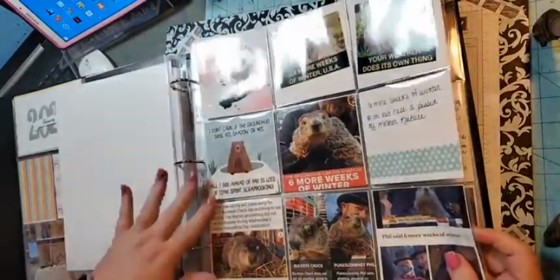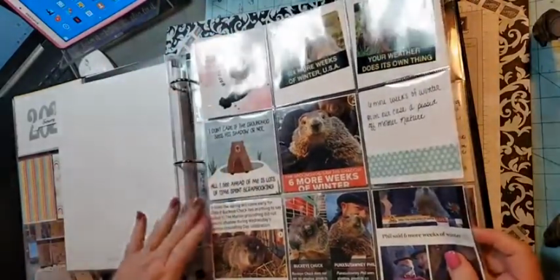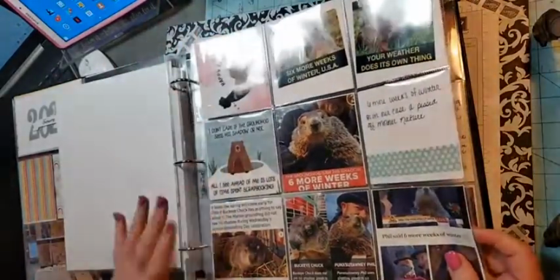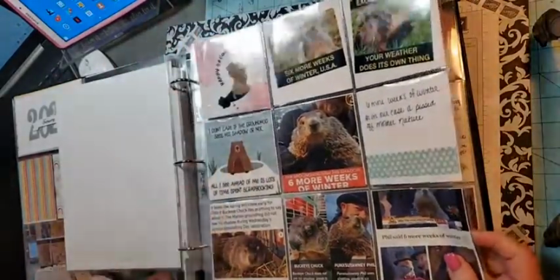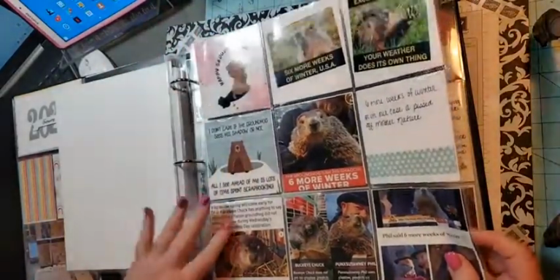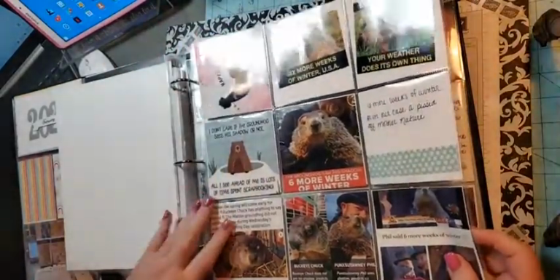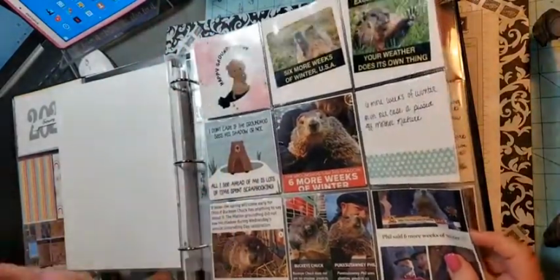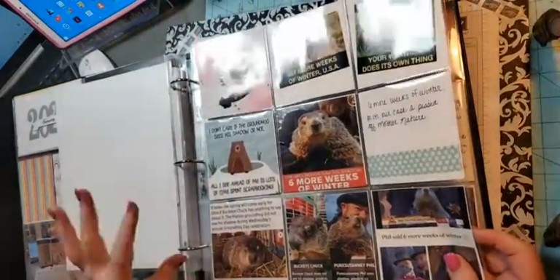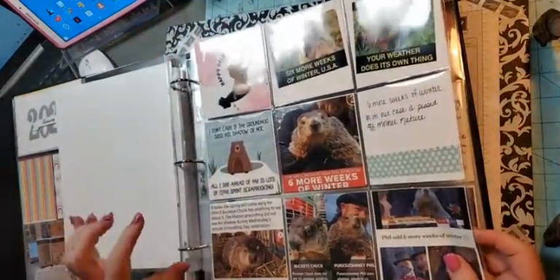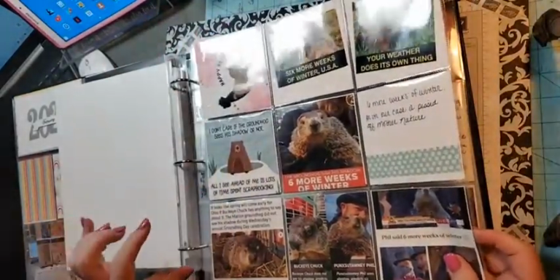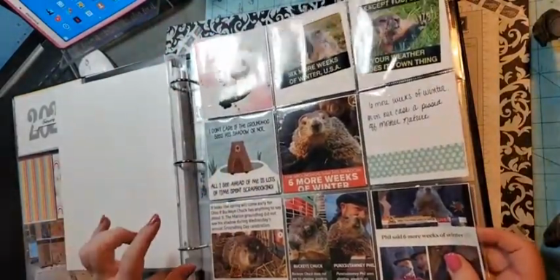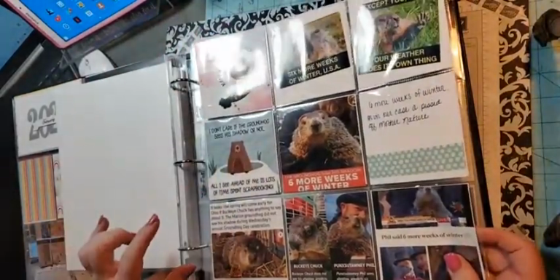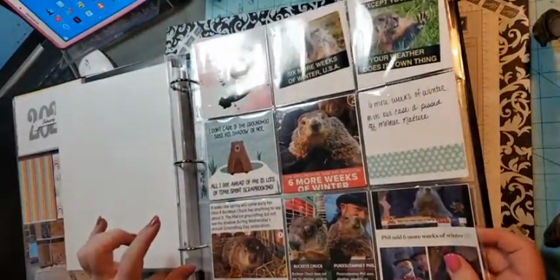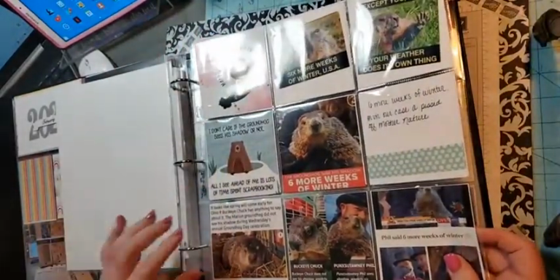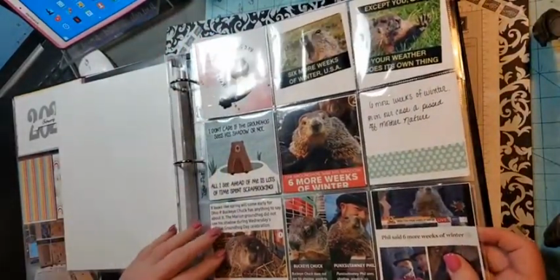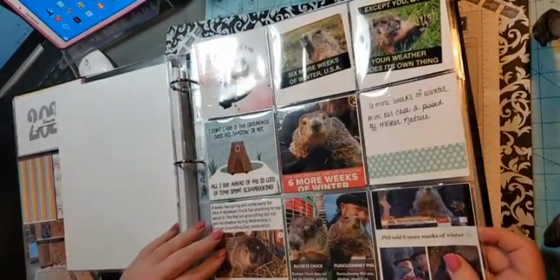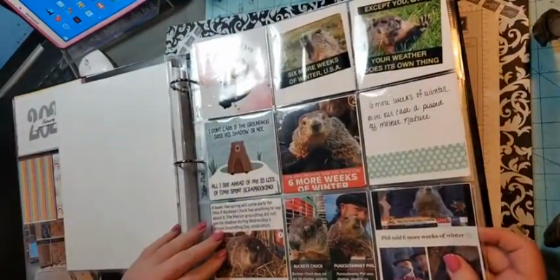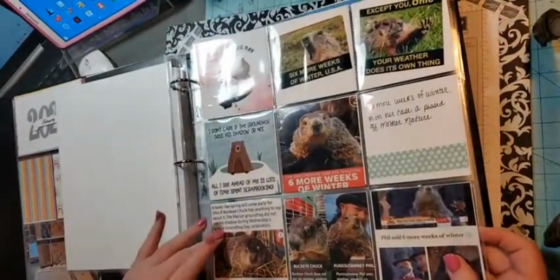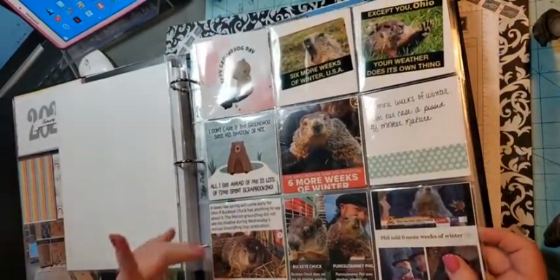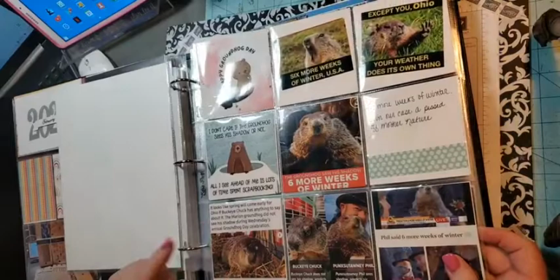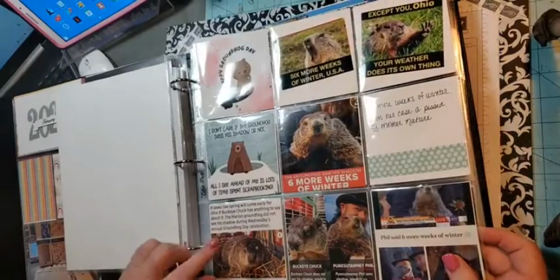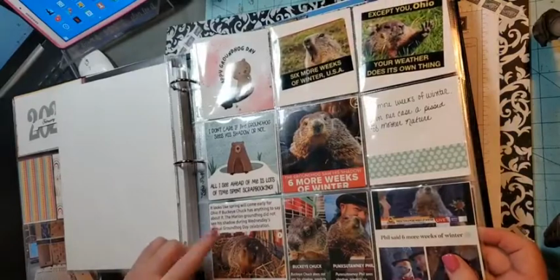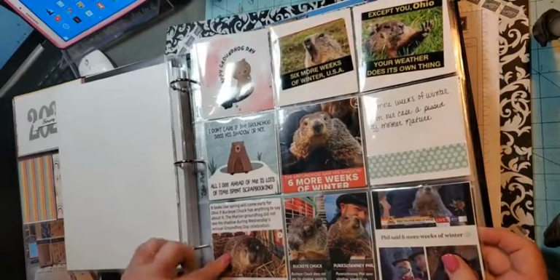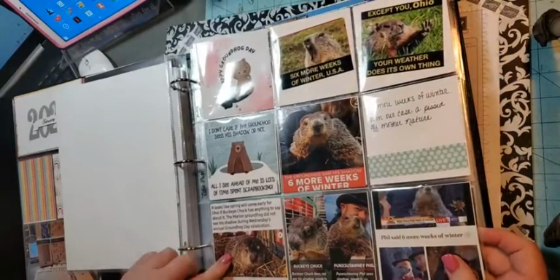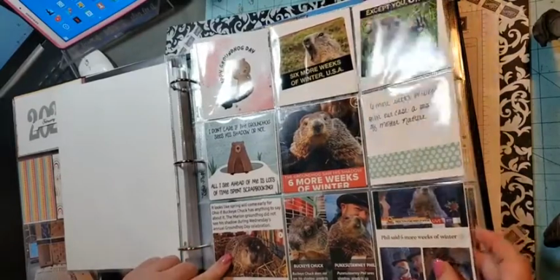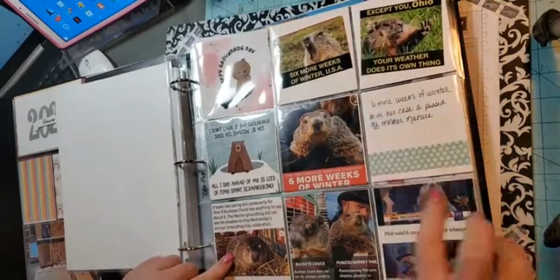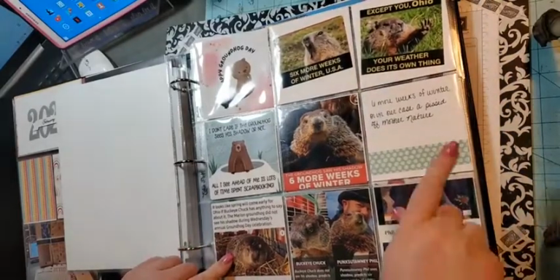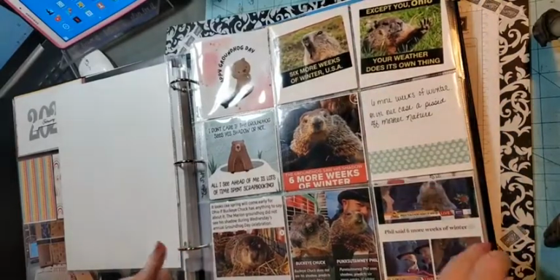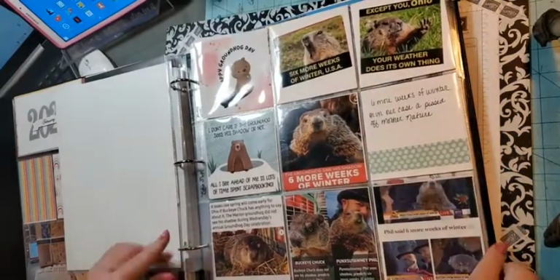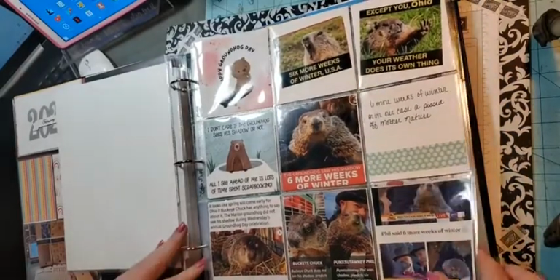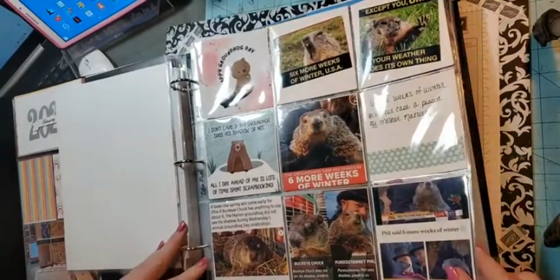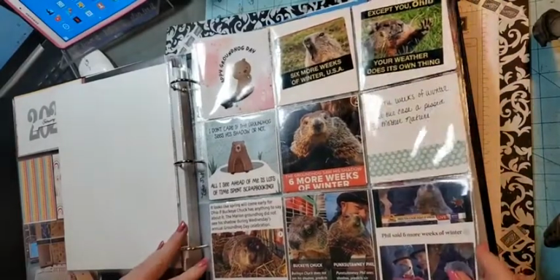February of course is Groundhog's Day, so I did a whole page of that. And of course our stupid groundhog said six more weeks of winter!